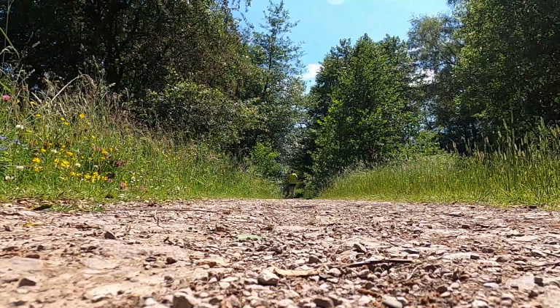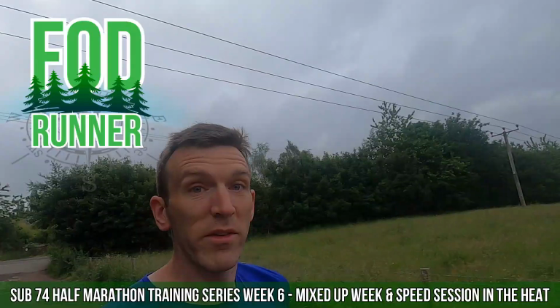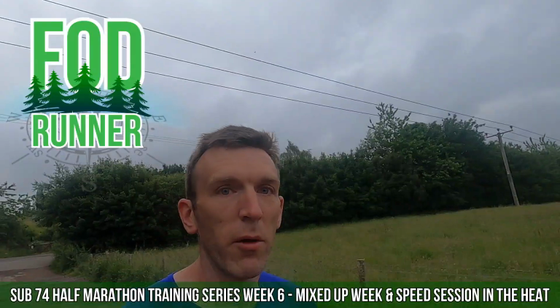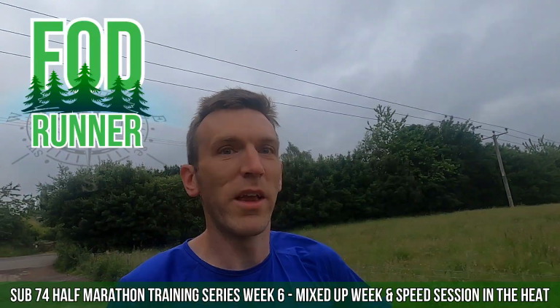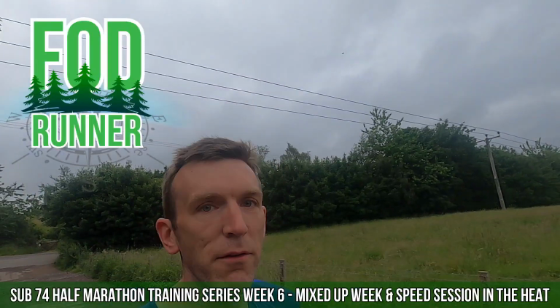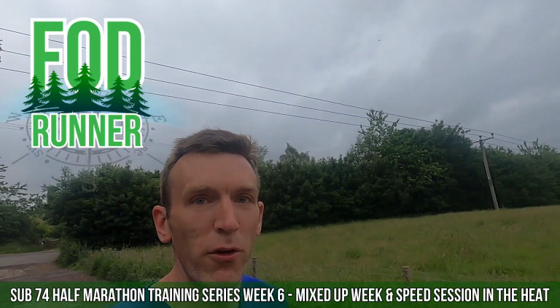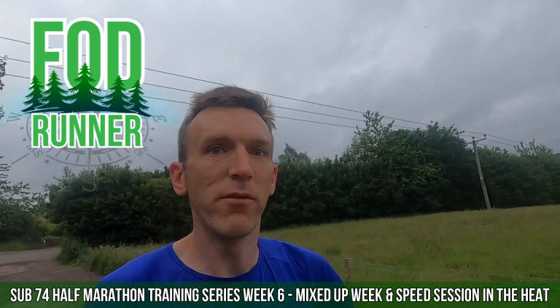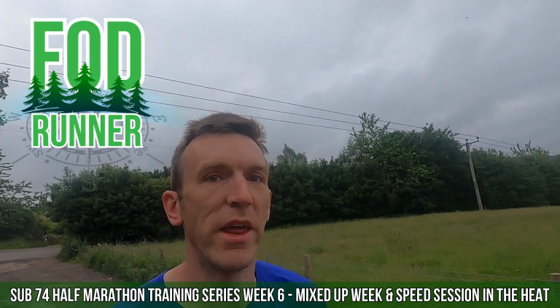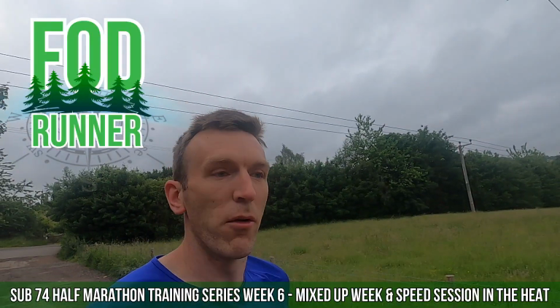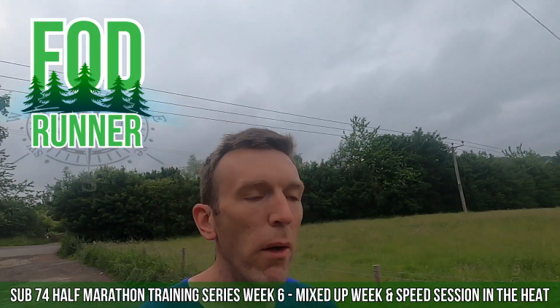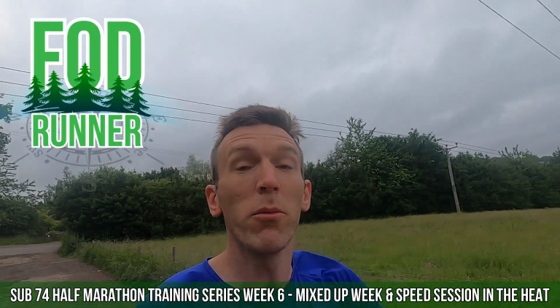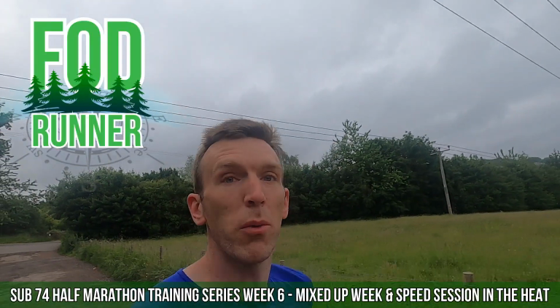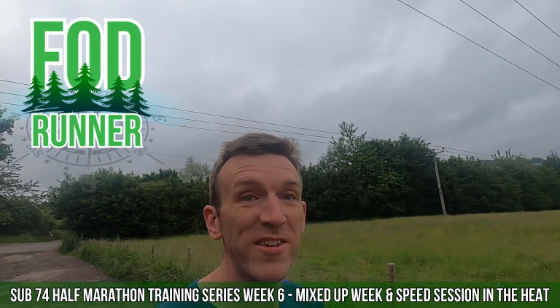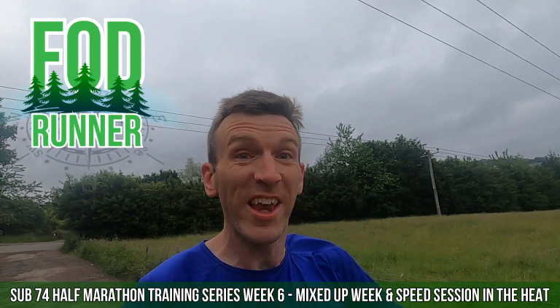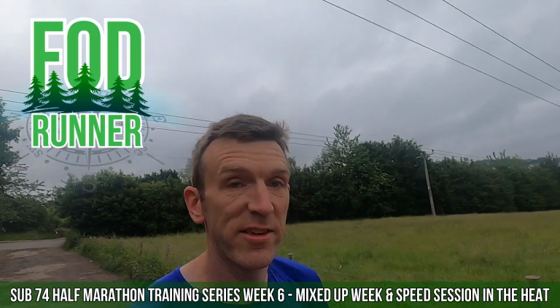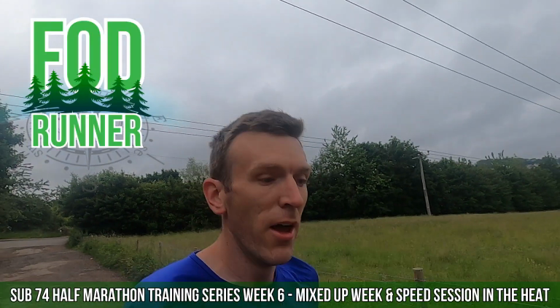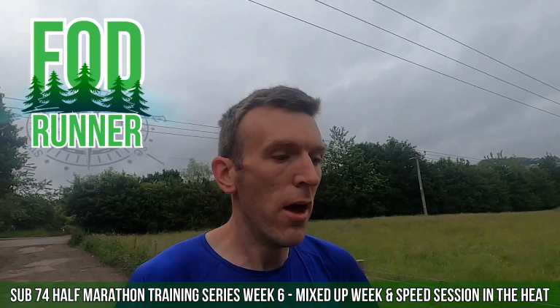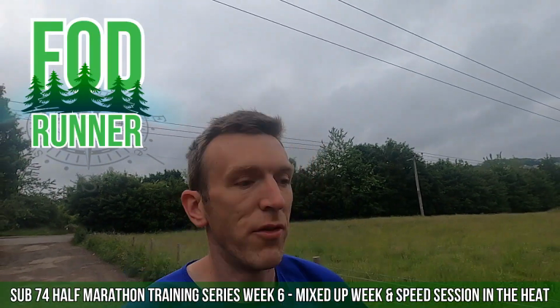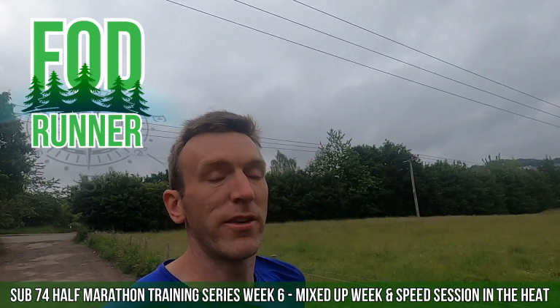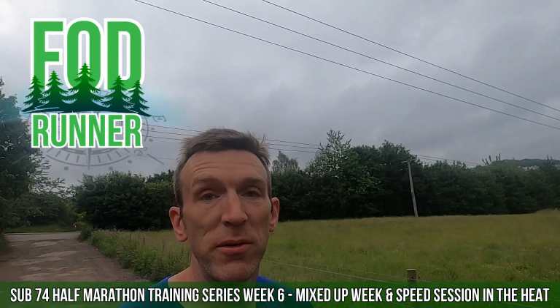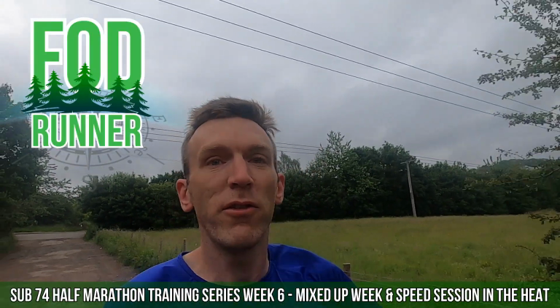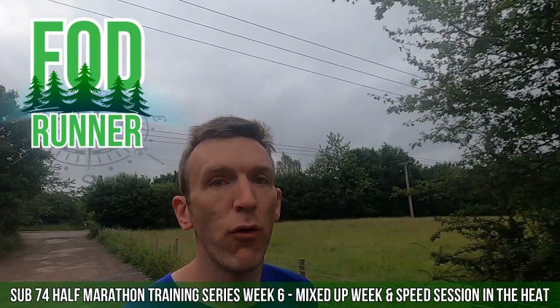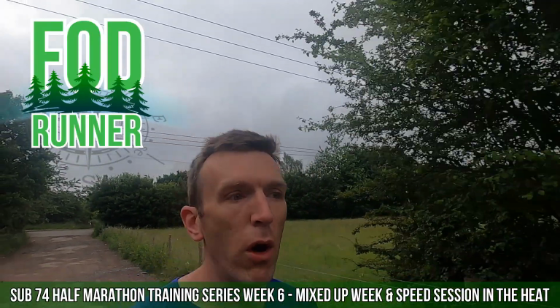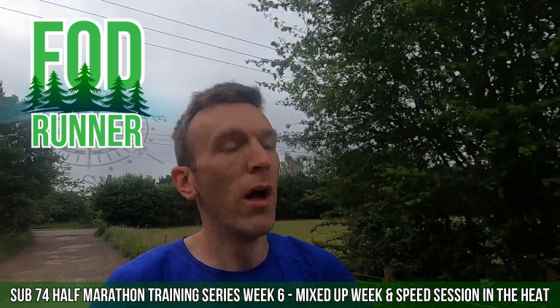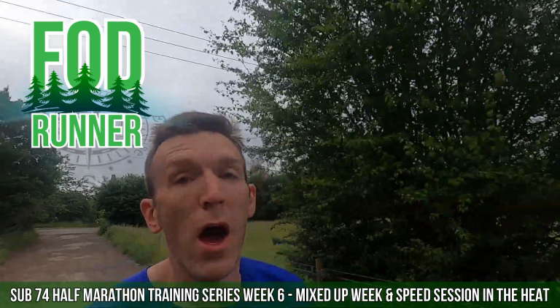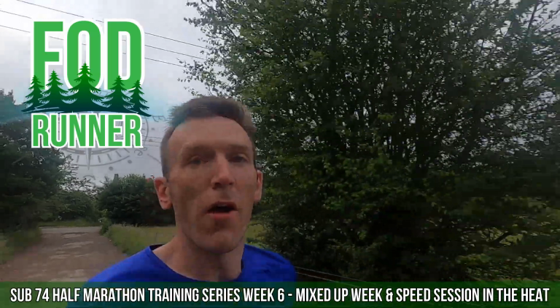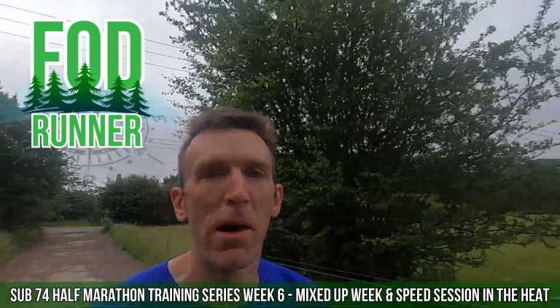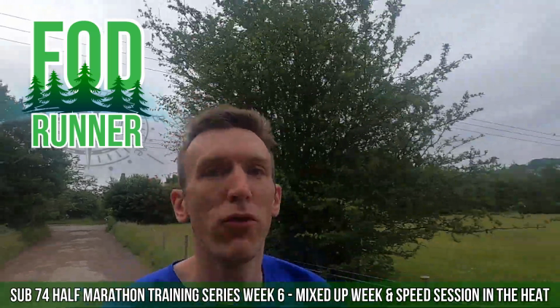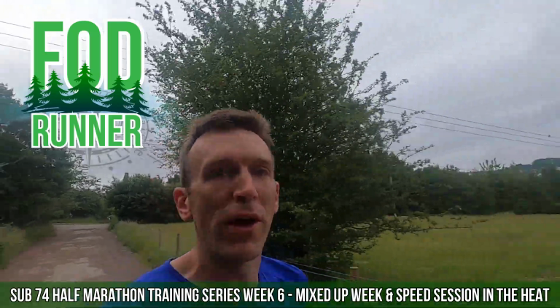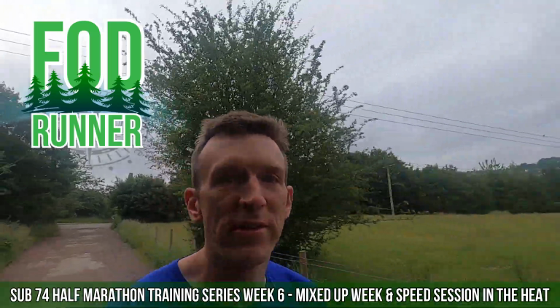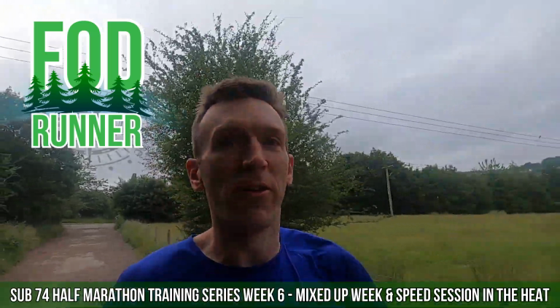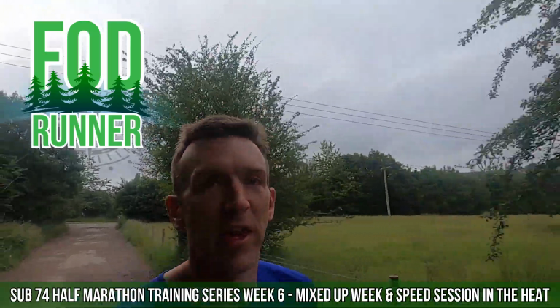What is up guys, Andy Forresteen Runner here and welcome to week 6 of the Sub 74 Half Marathon training series.